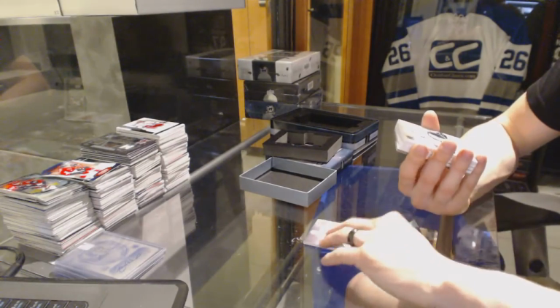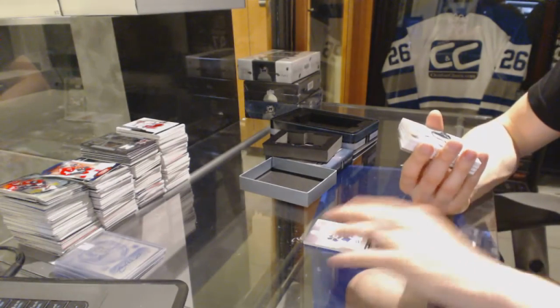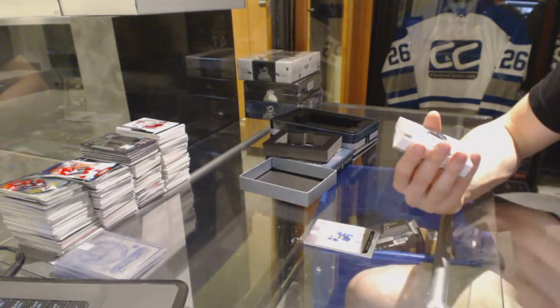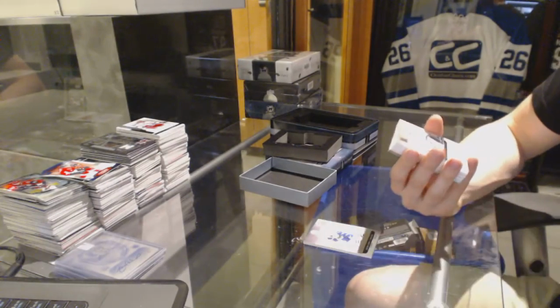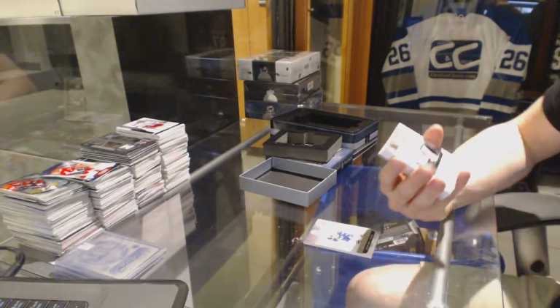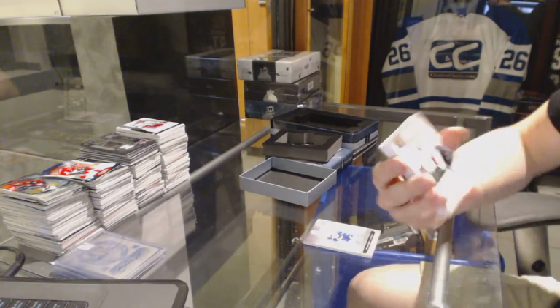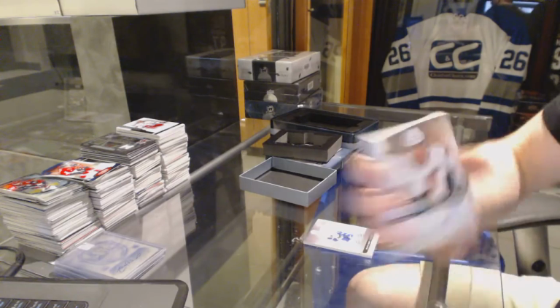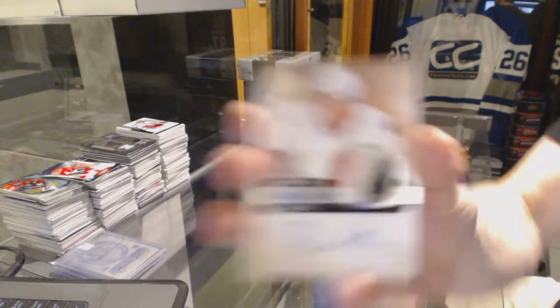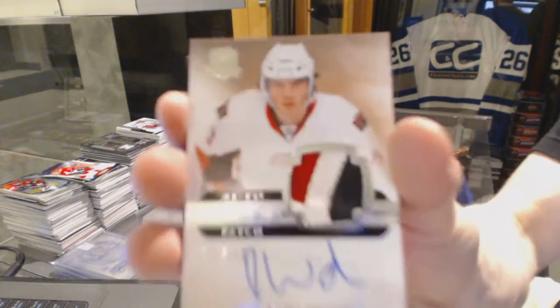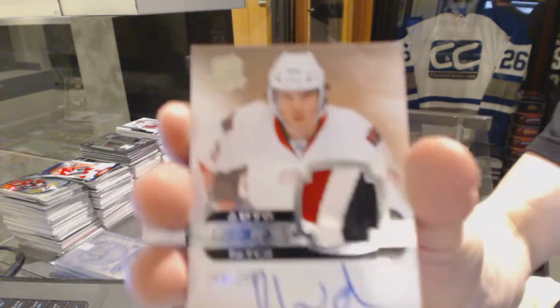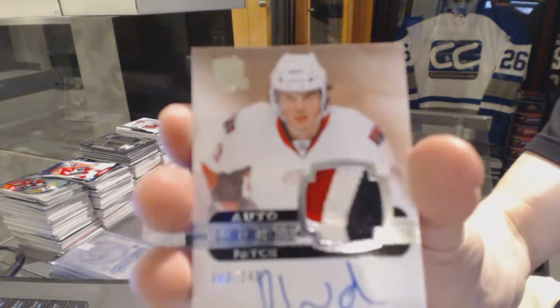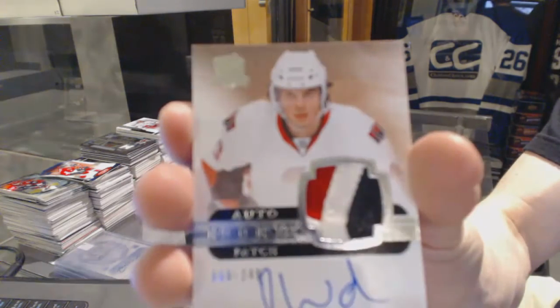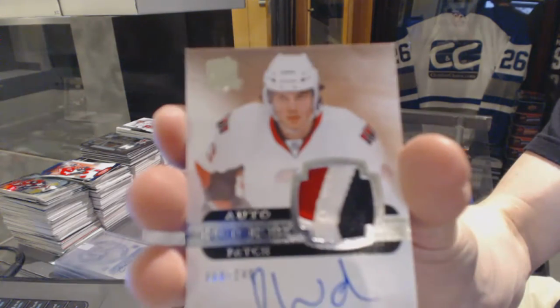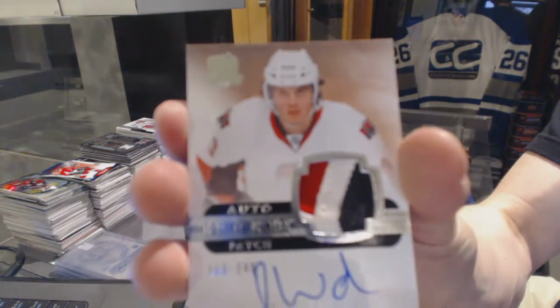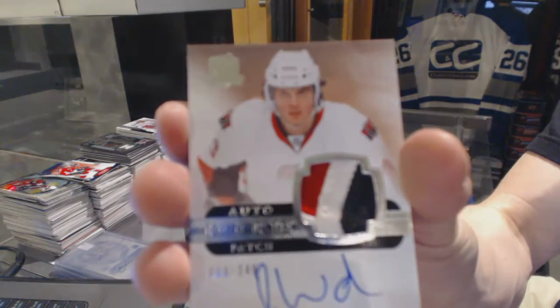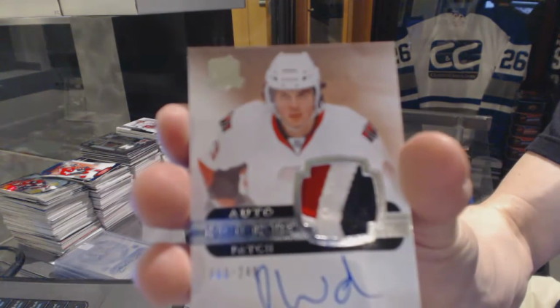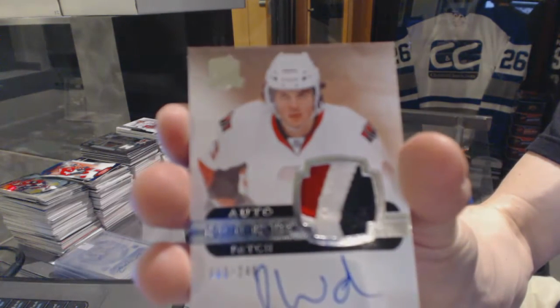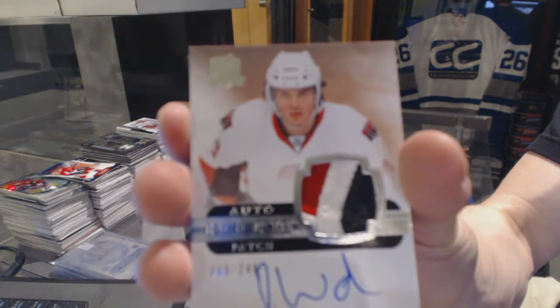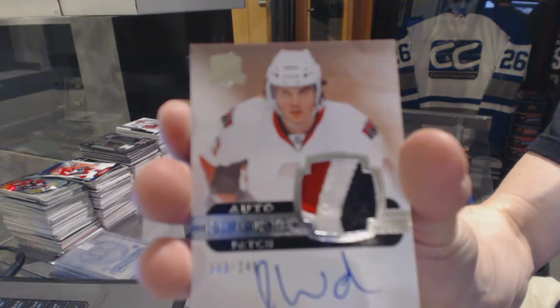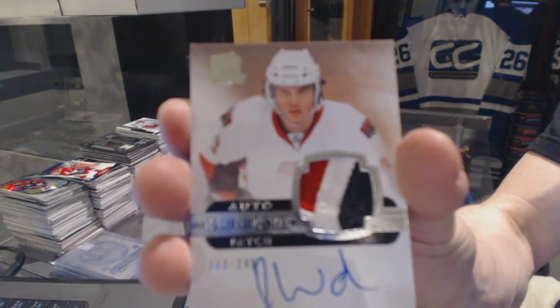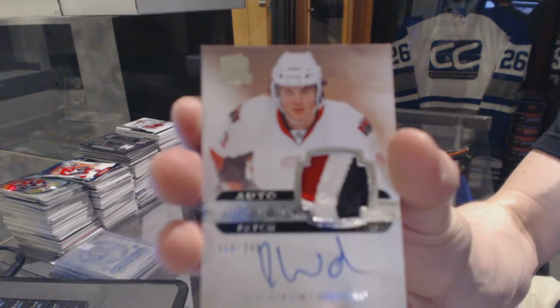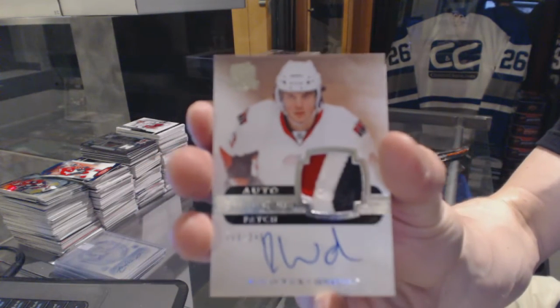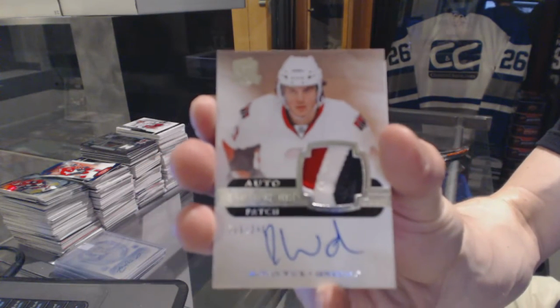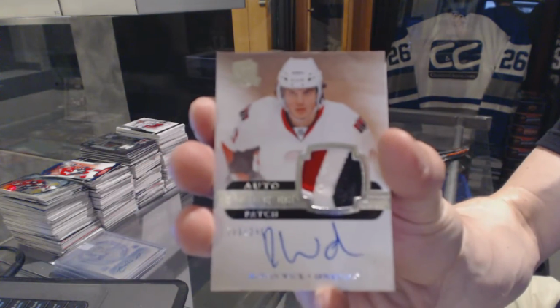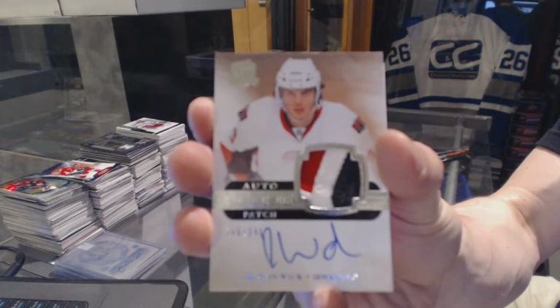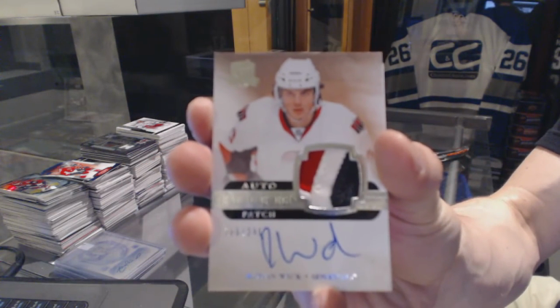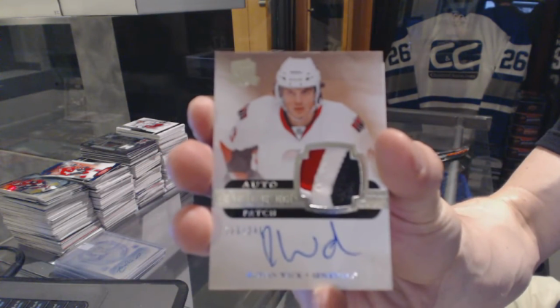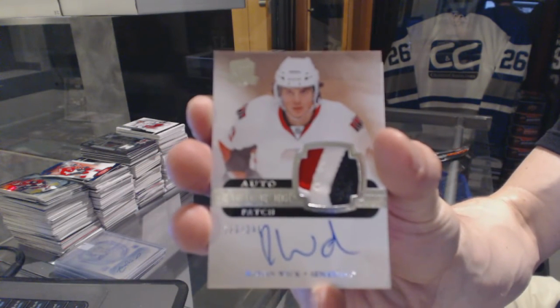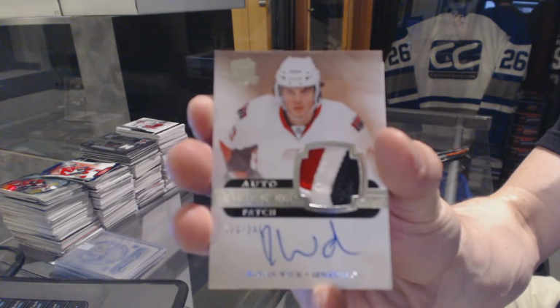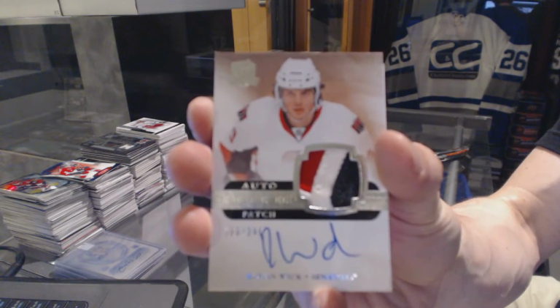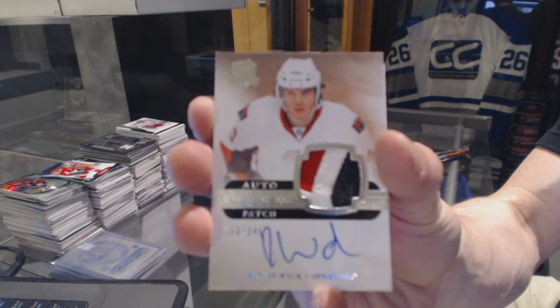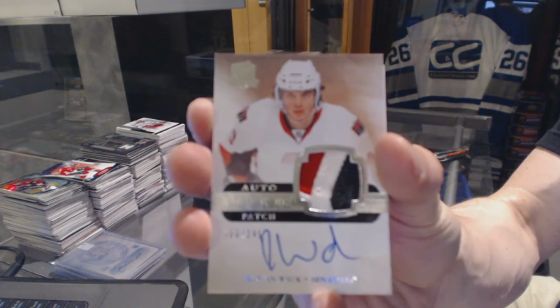We've got a three-color rookie patch auto, number 249 for the Ottawa Senators, Roman Wick.